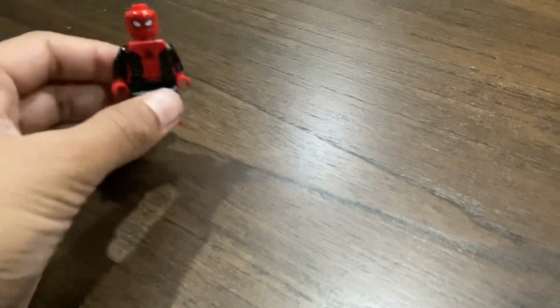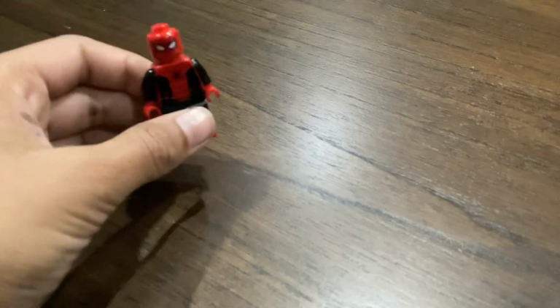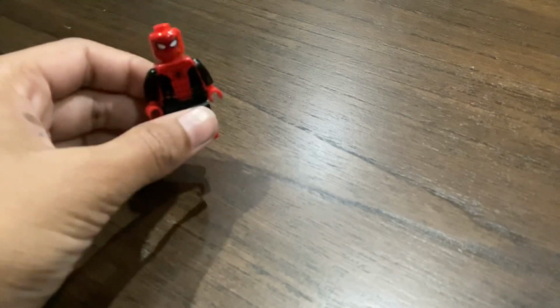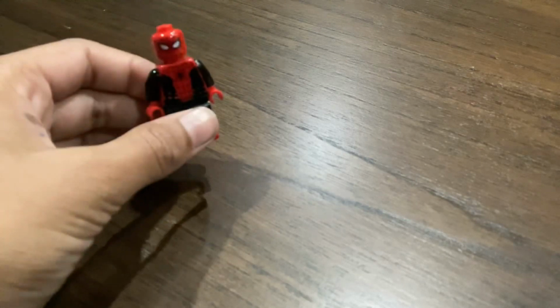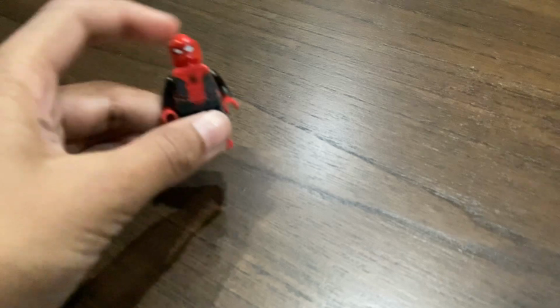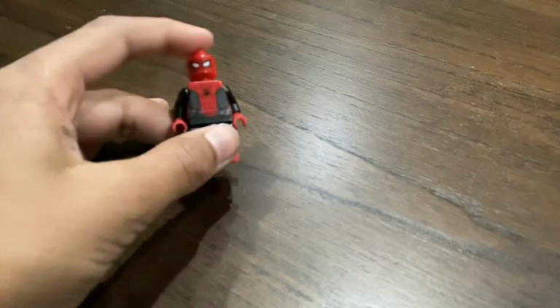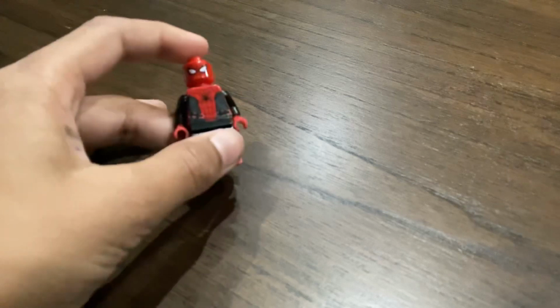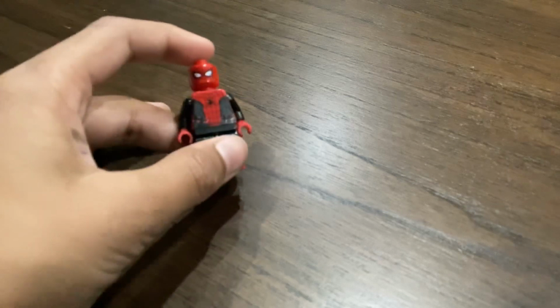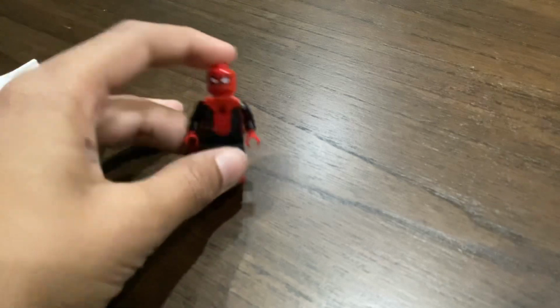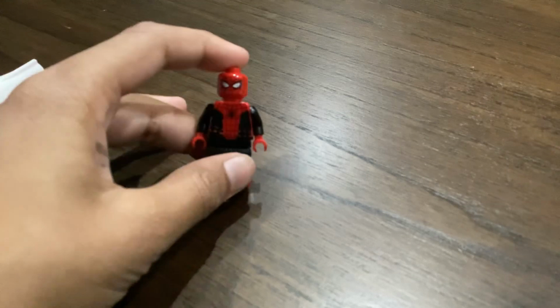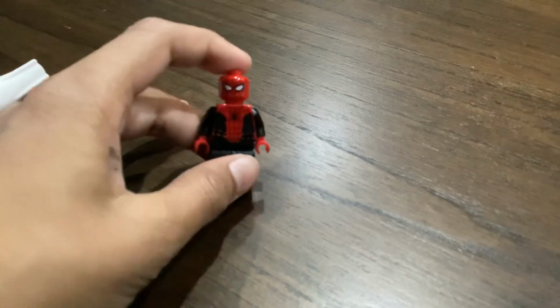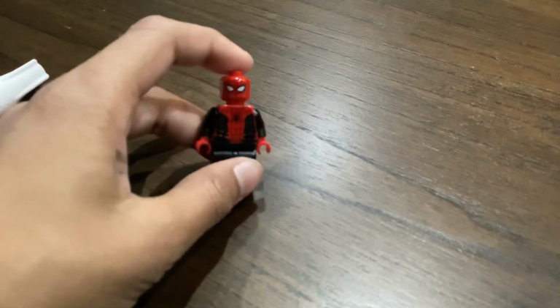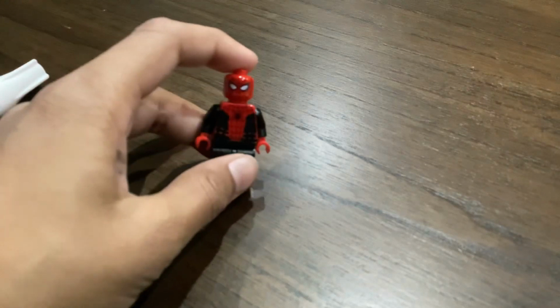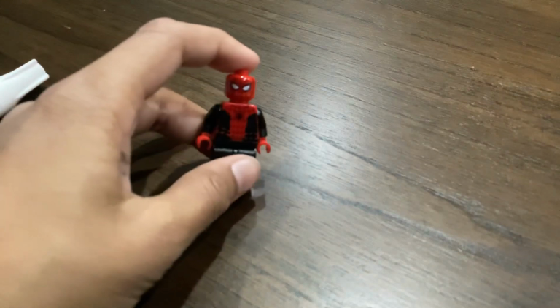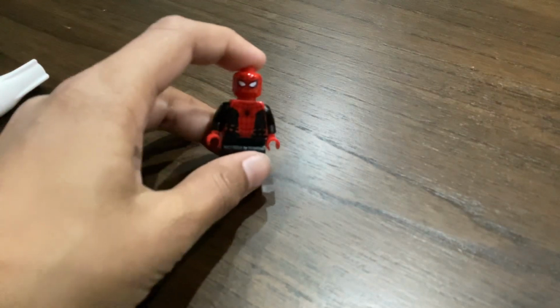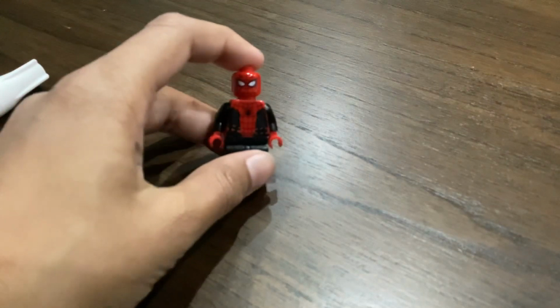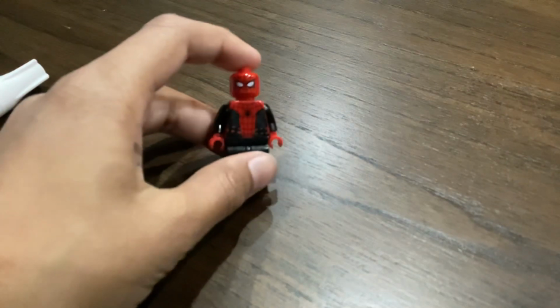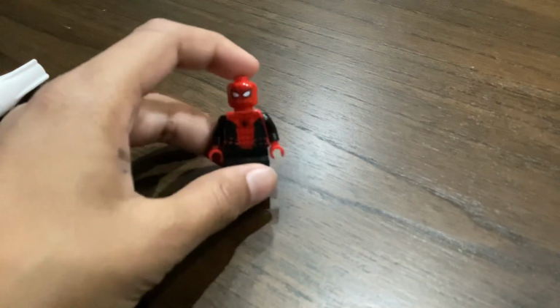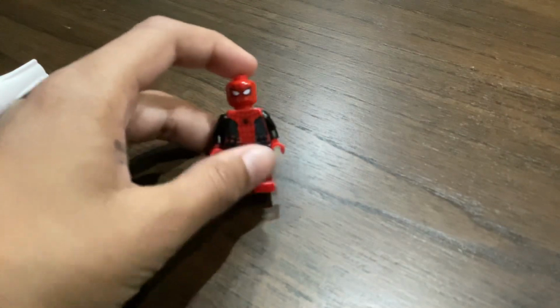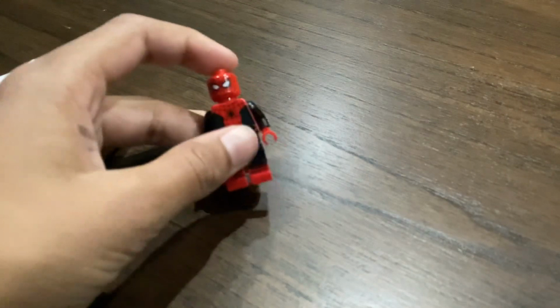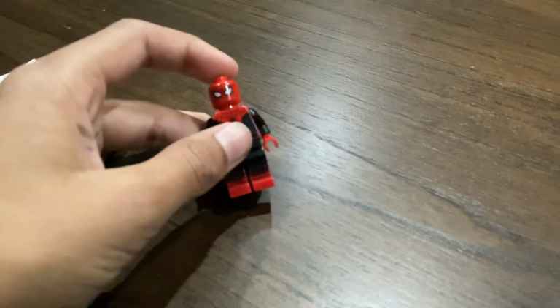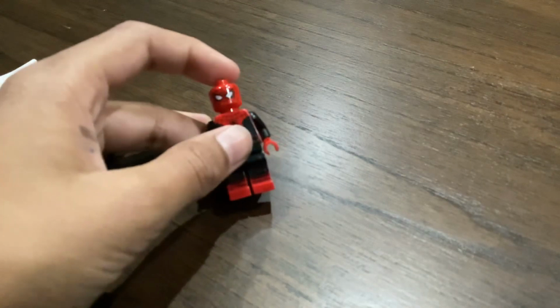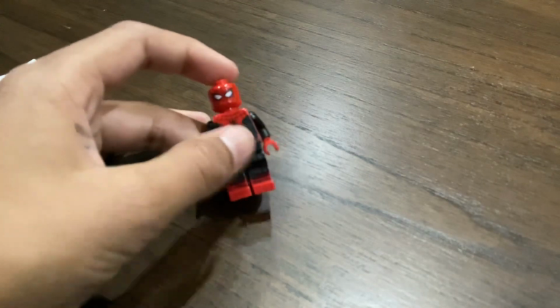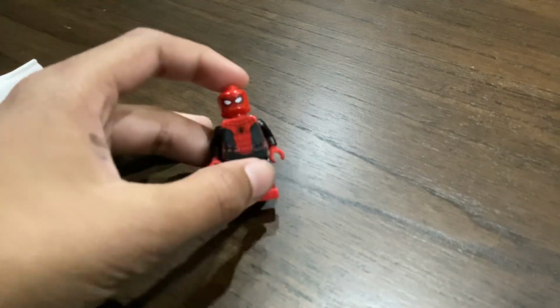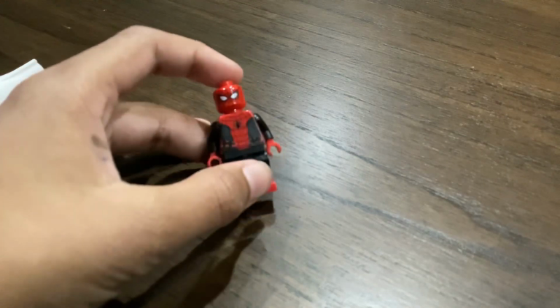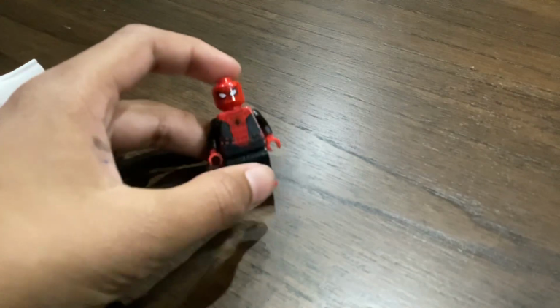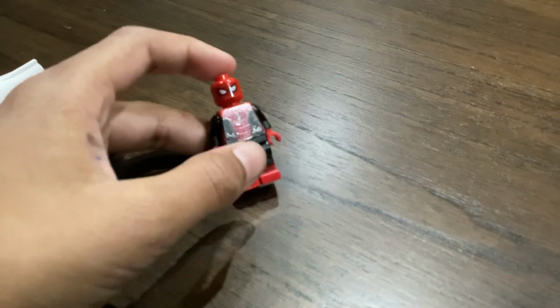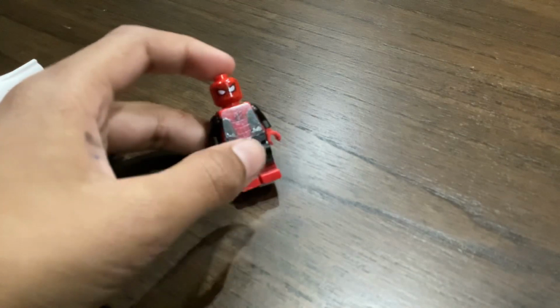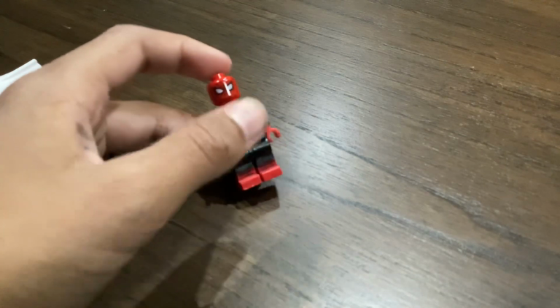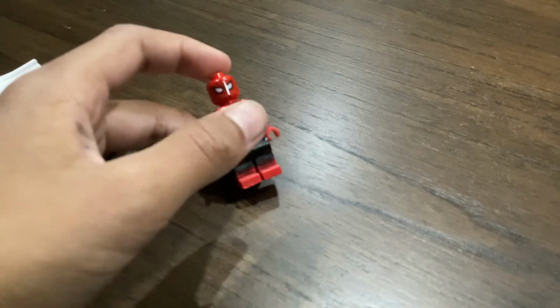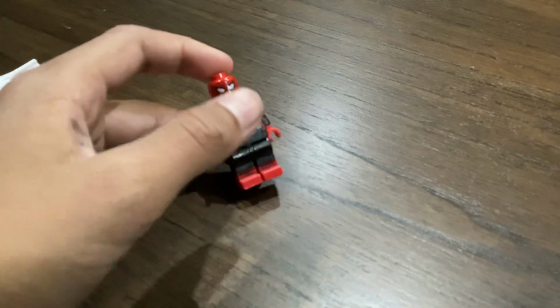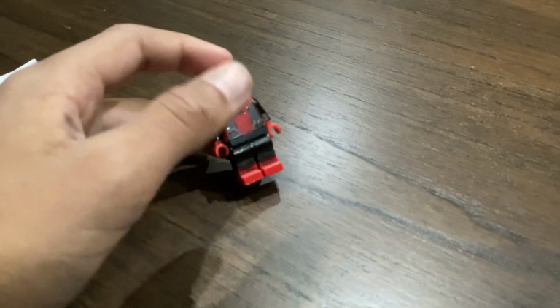What I used to make the Homecoming Spiderman — I used a red marker, black and white.